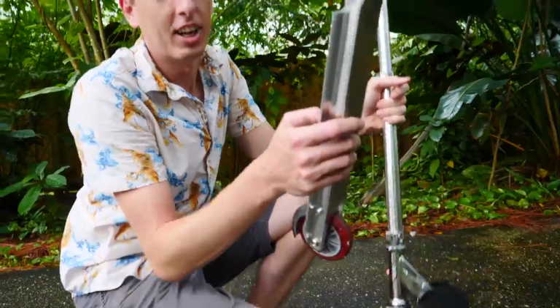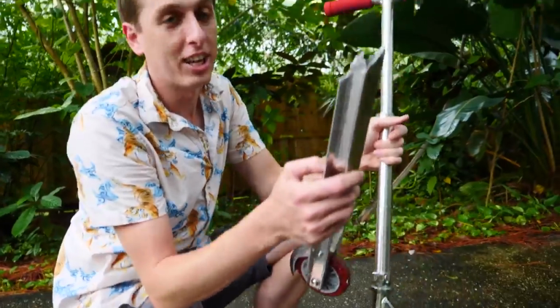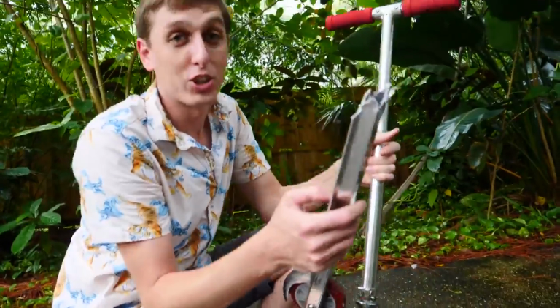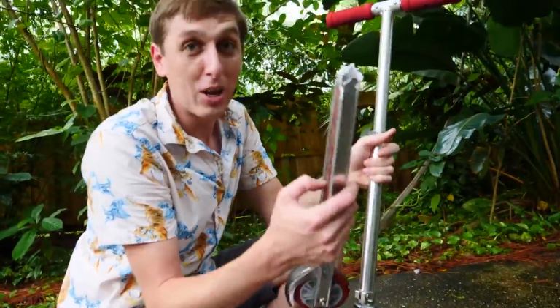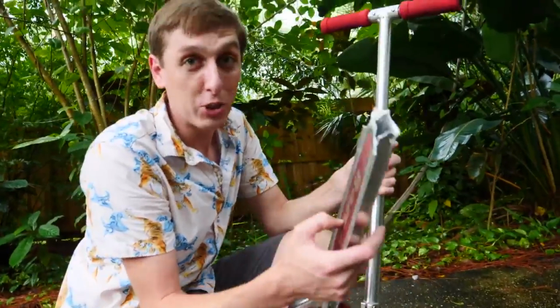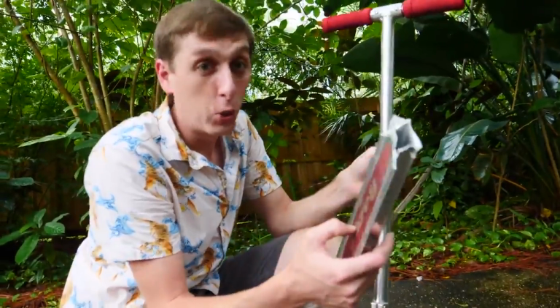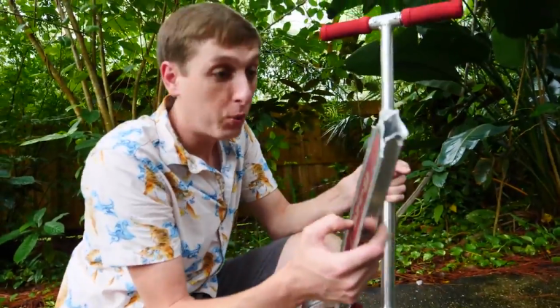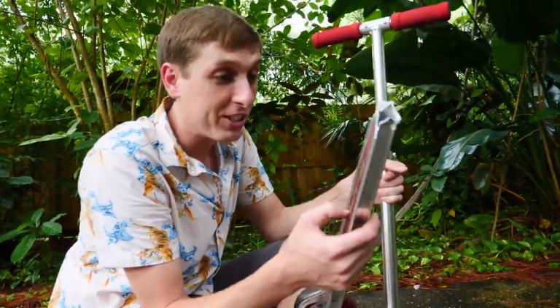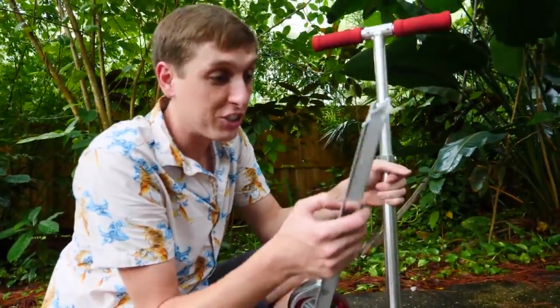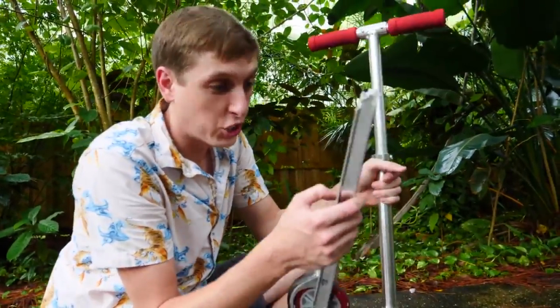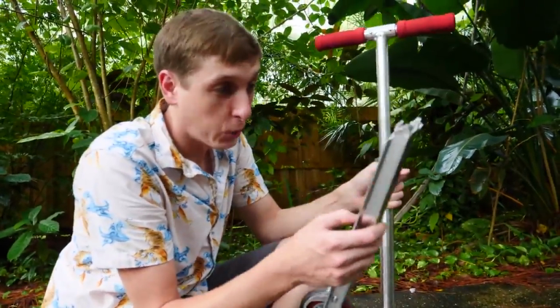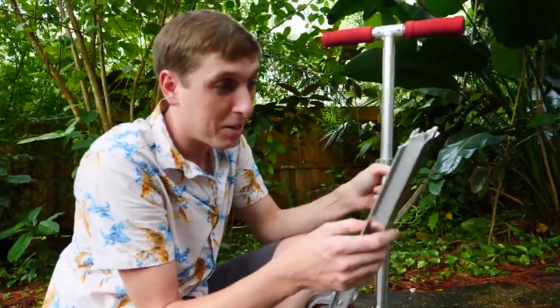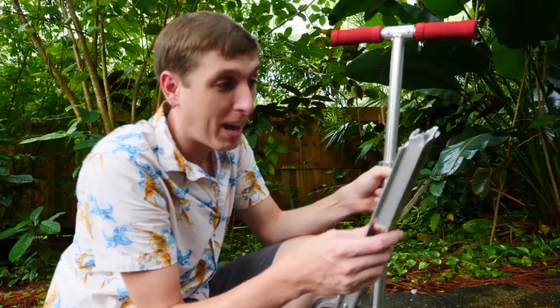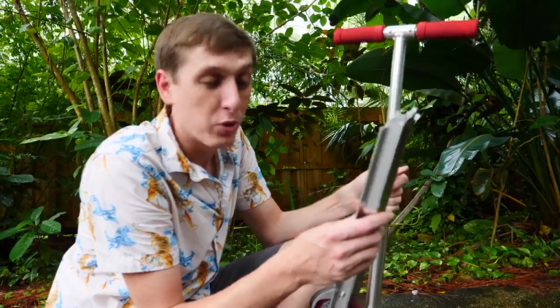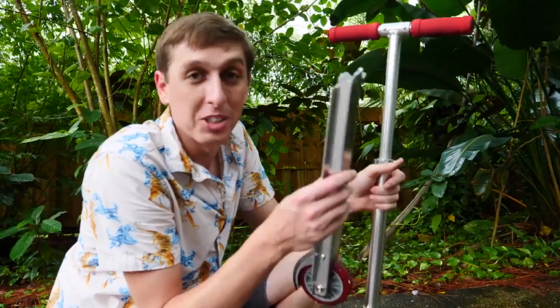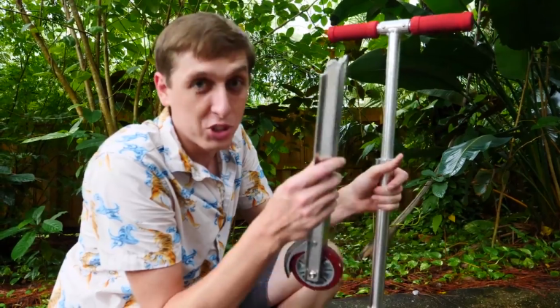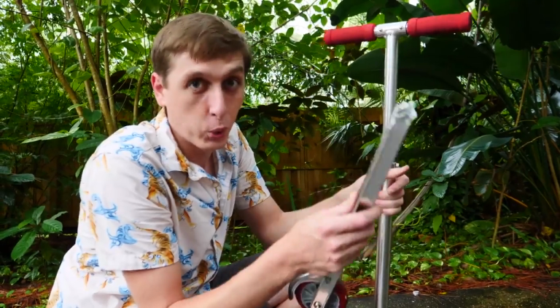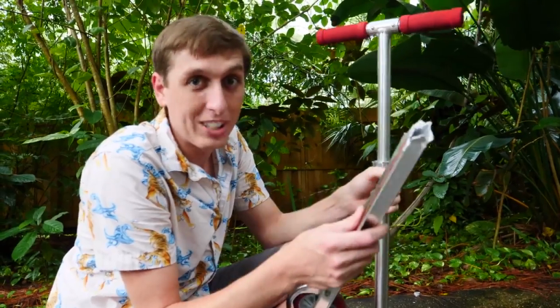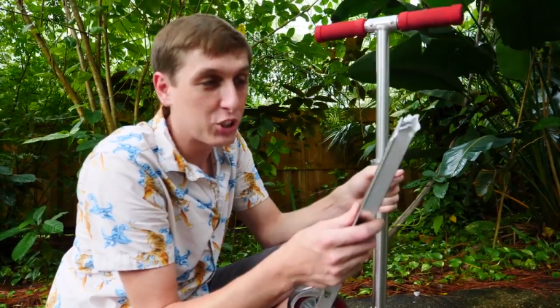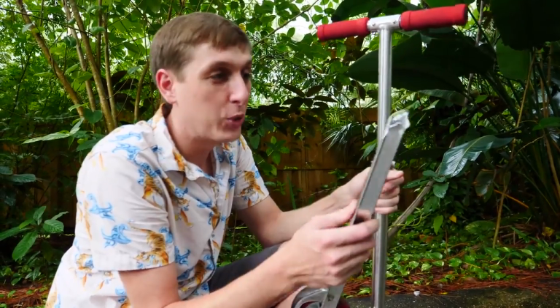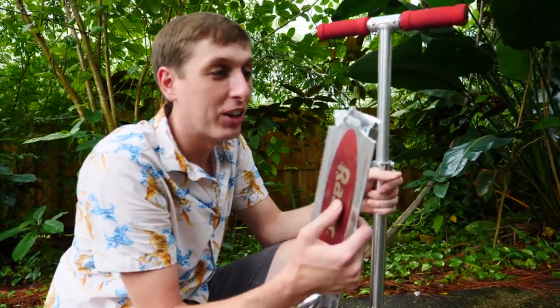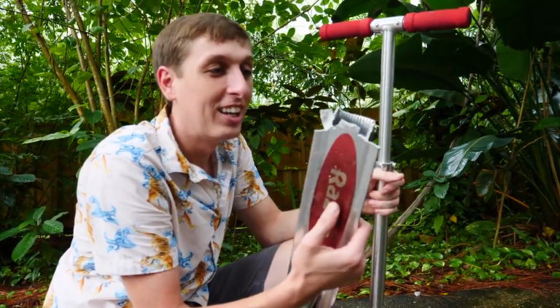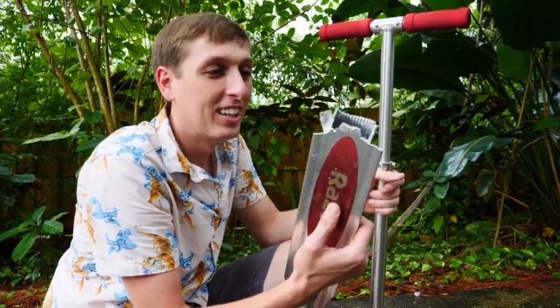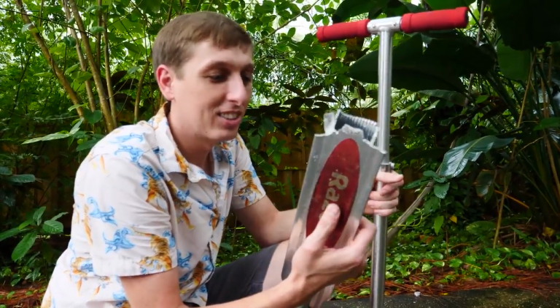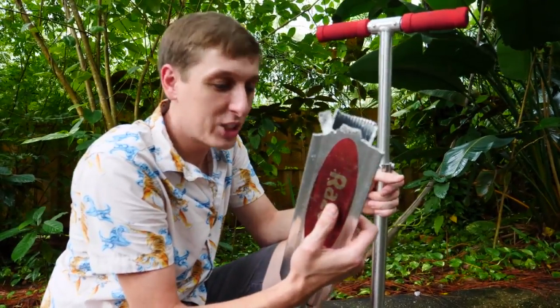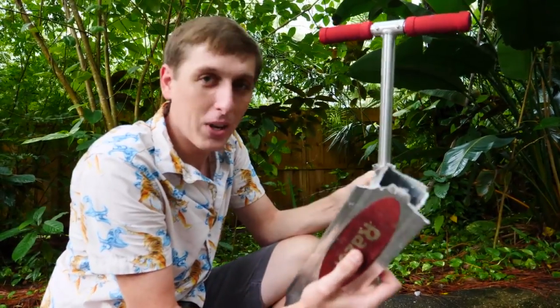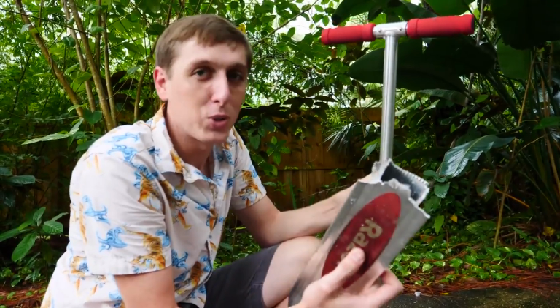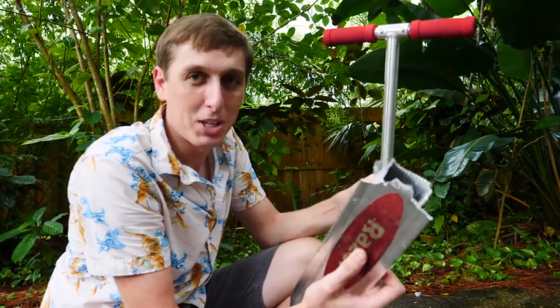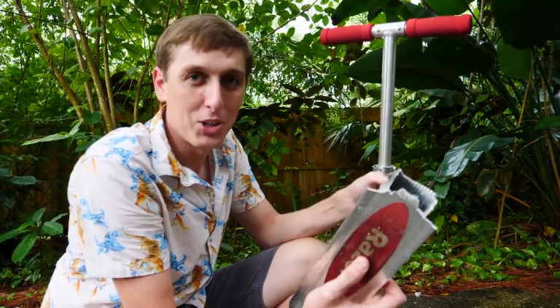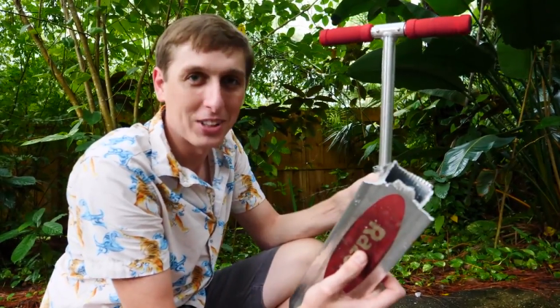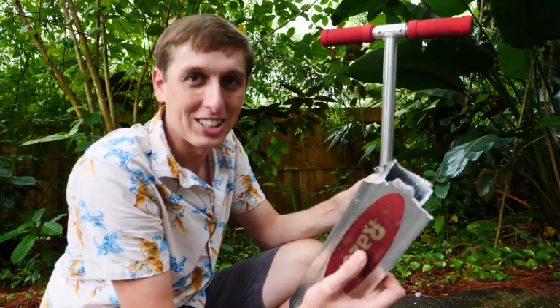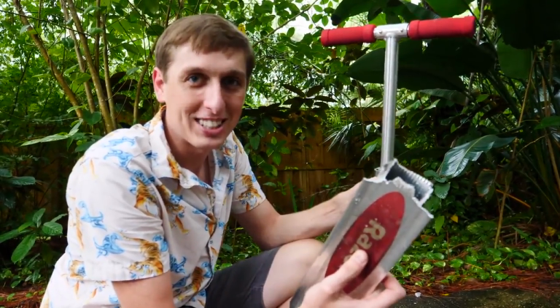So that was cool. We destroyed a bike, we destroyed a scooter. Let's see what else we can do with this.